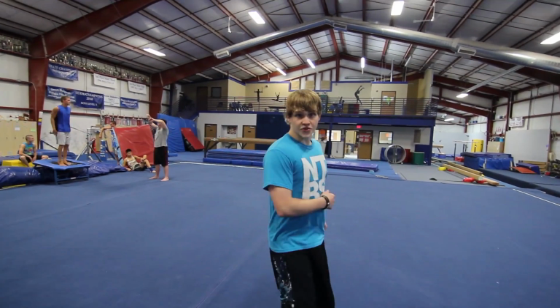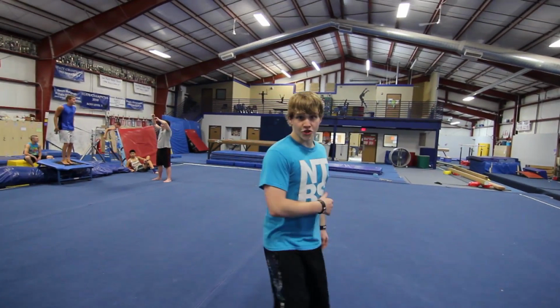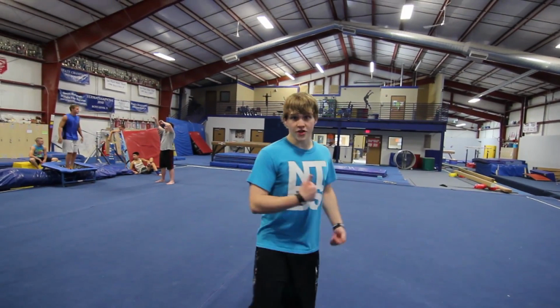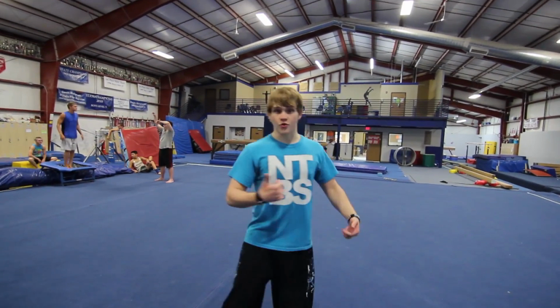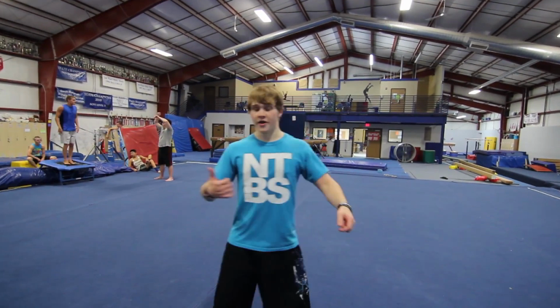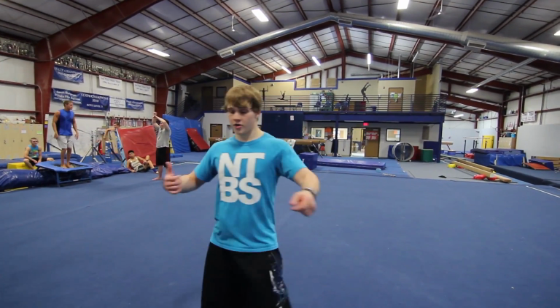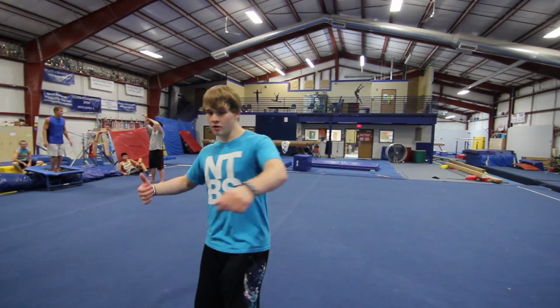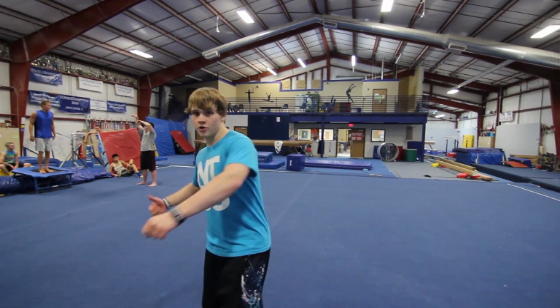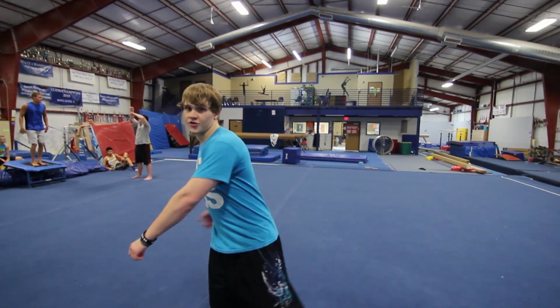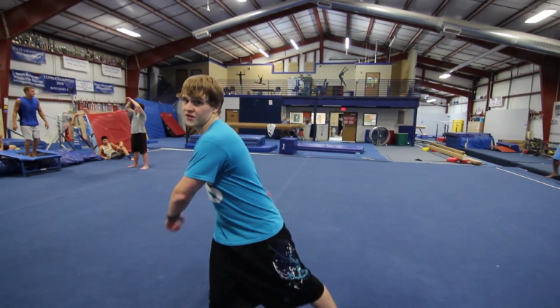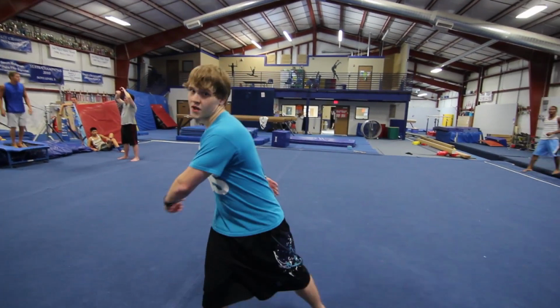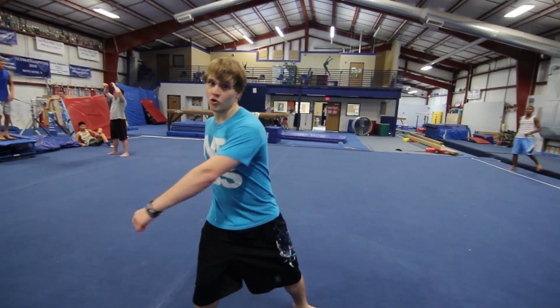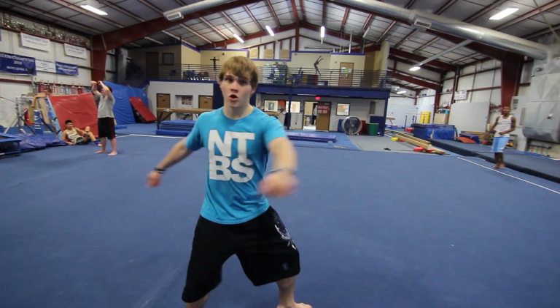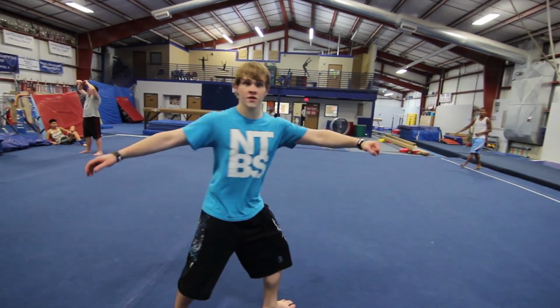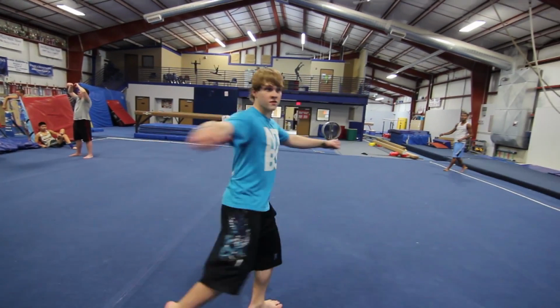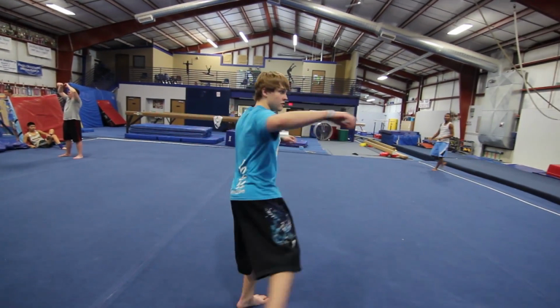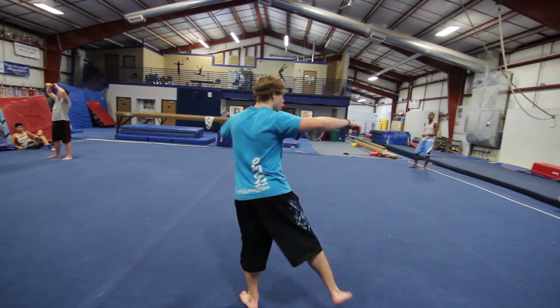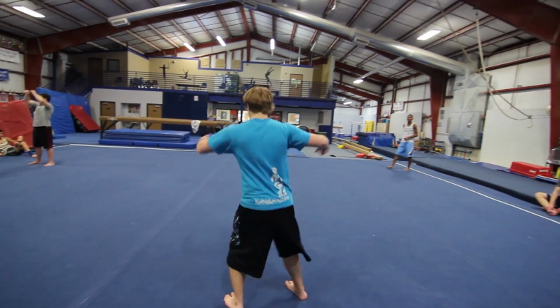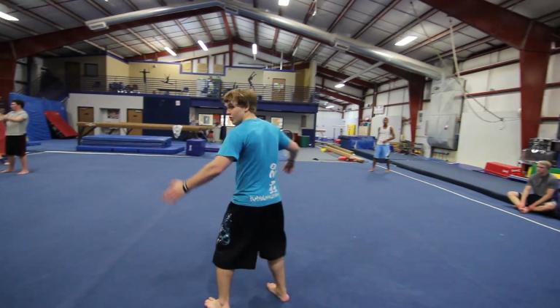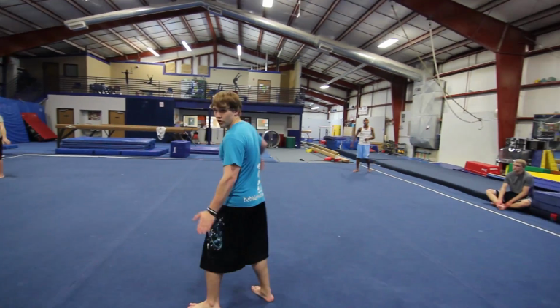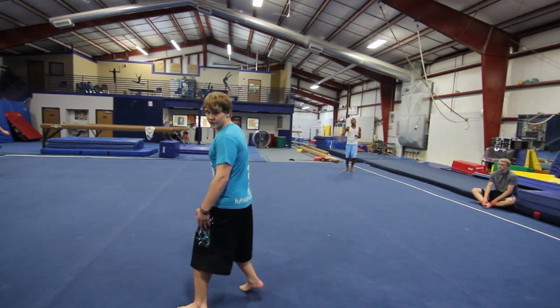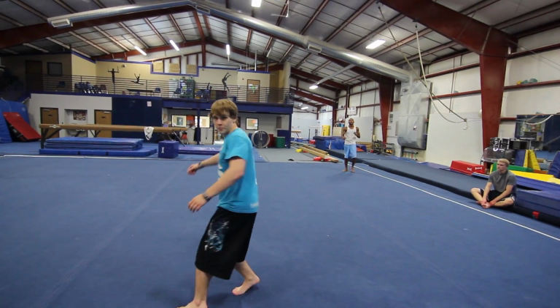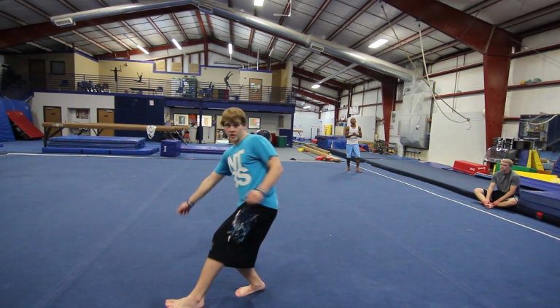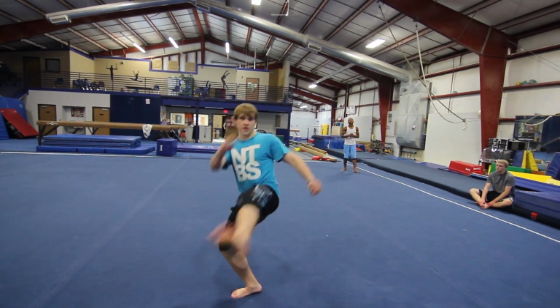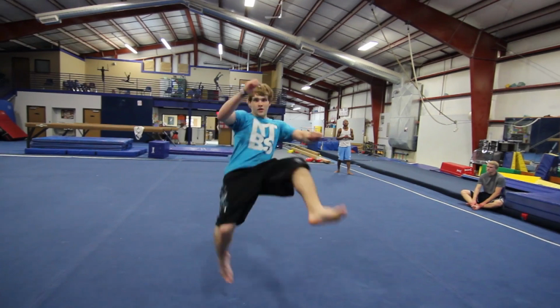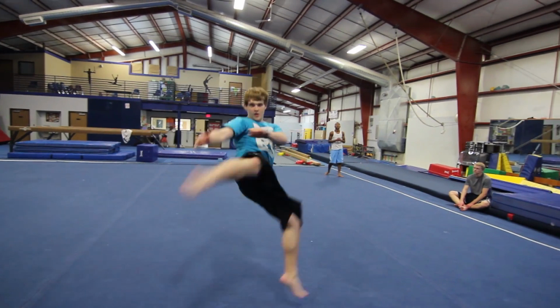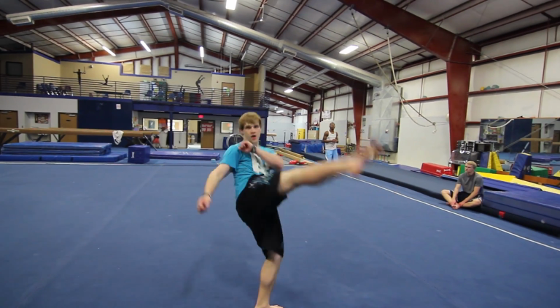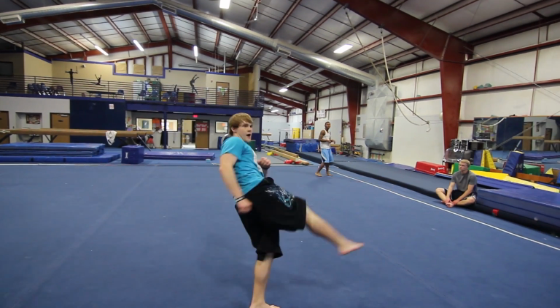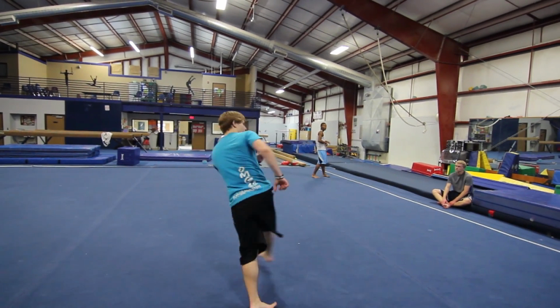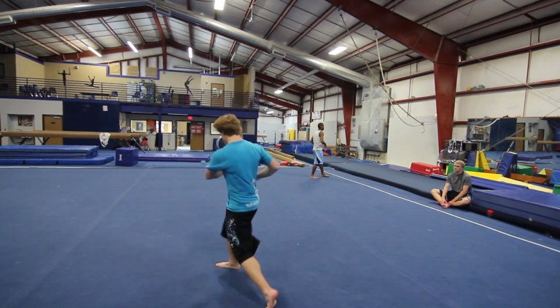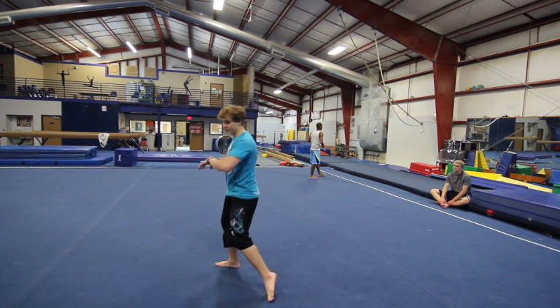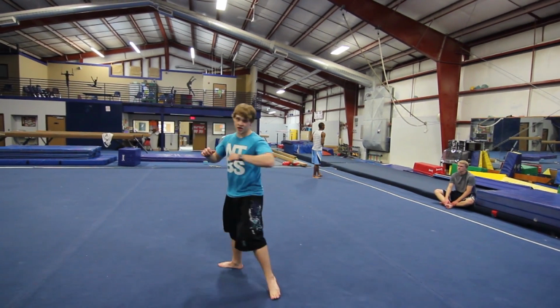First thing you need is a tornado kick. You're just going to step across, you're going to lift up your leg, you're going to hop over and kick.